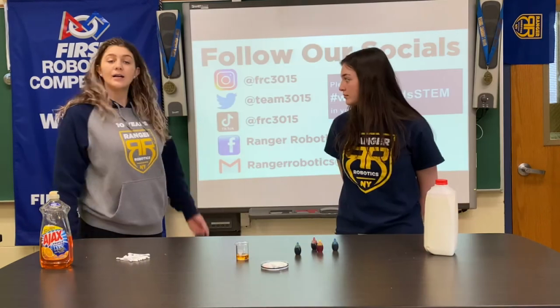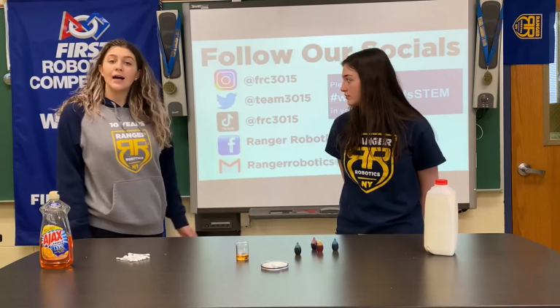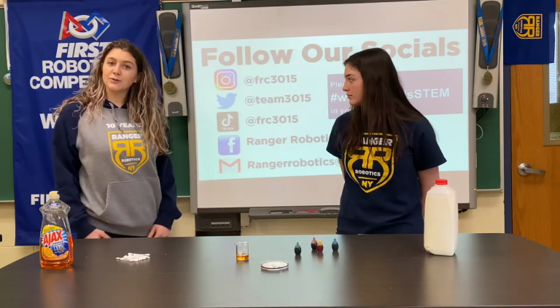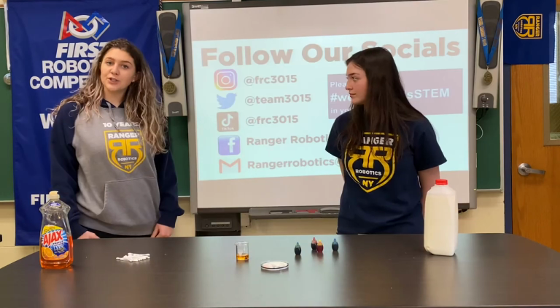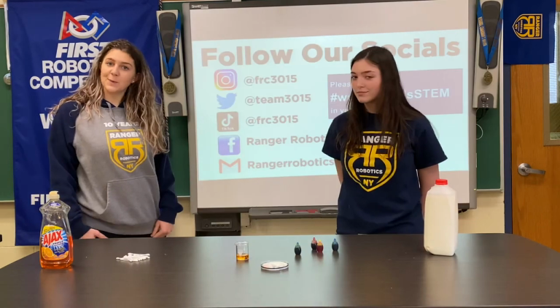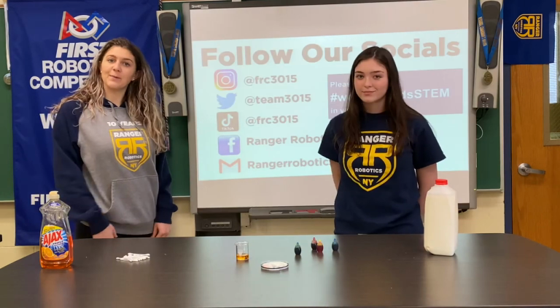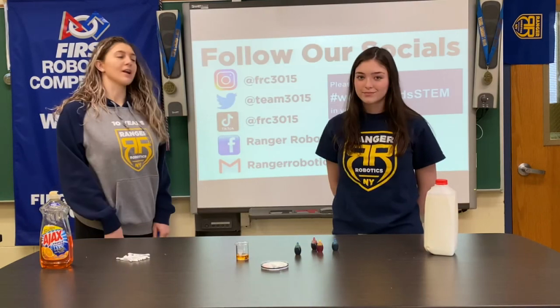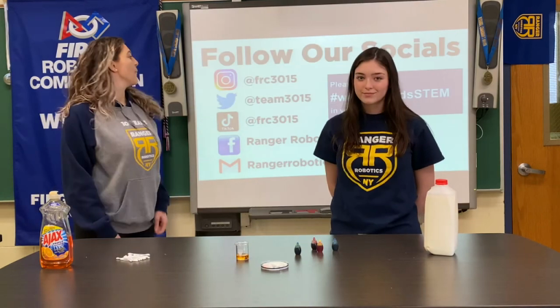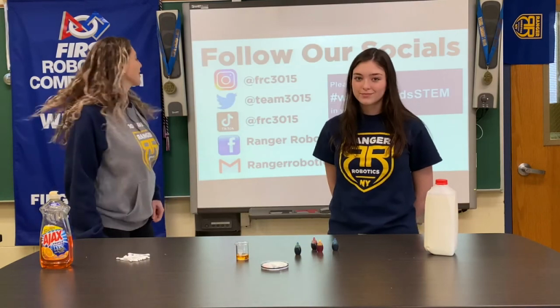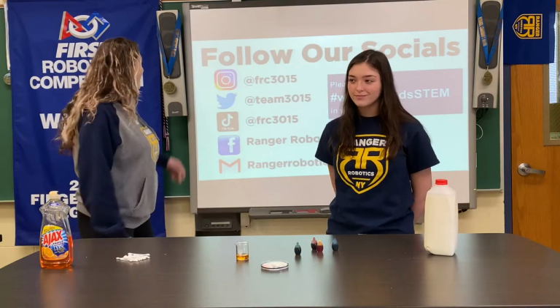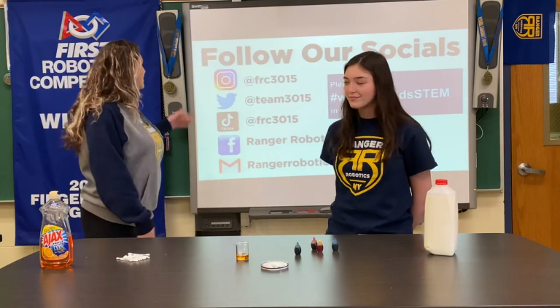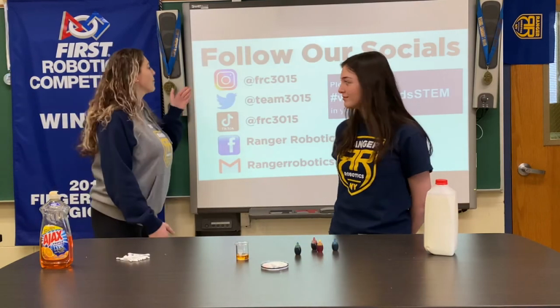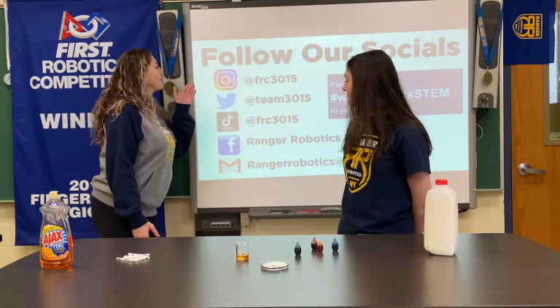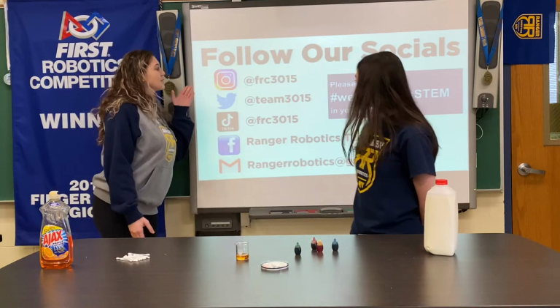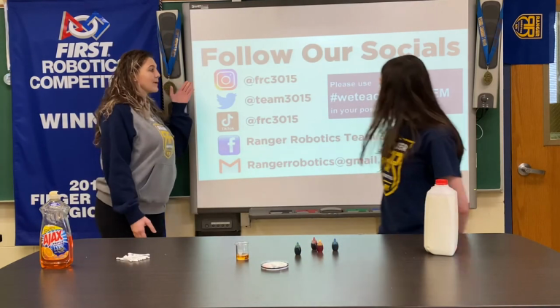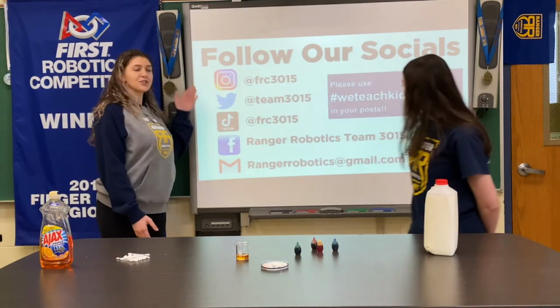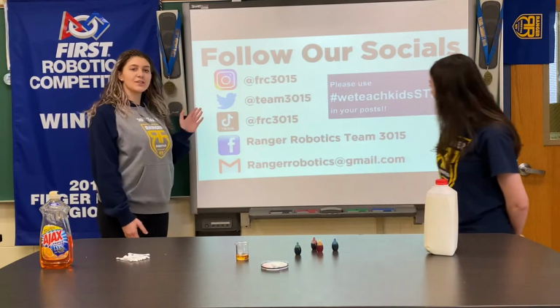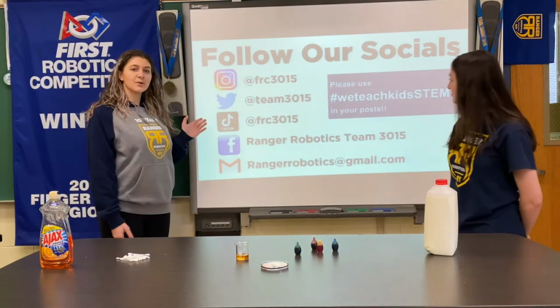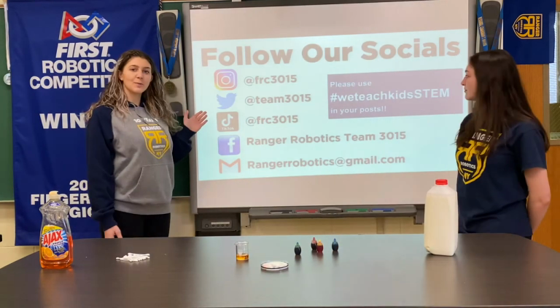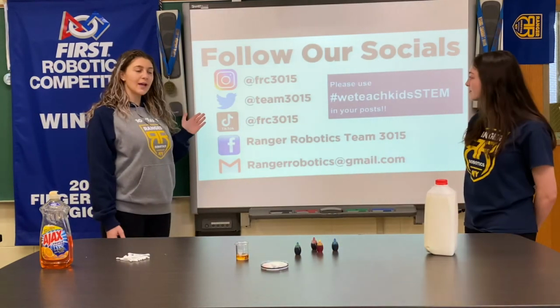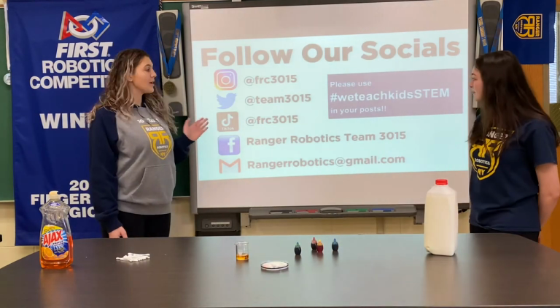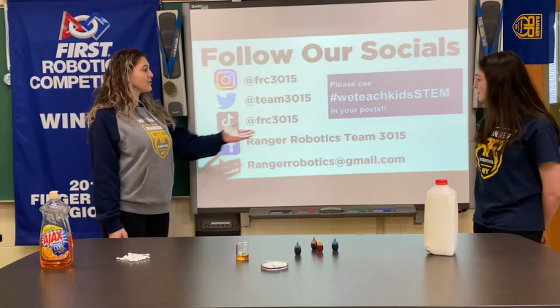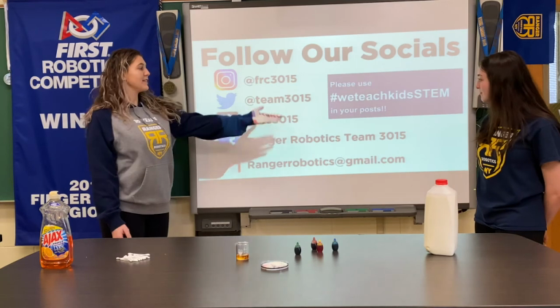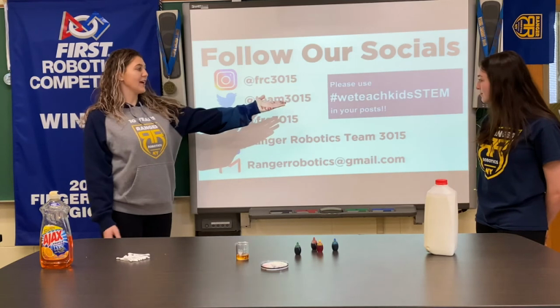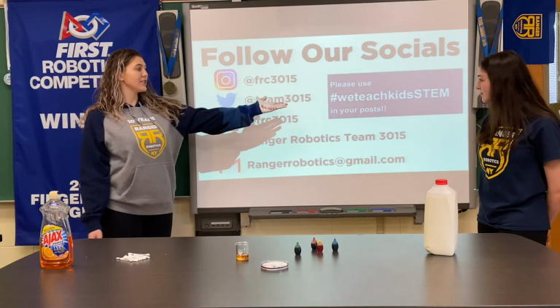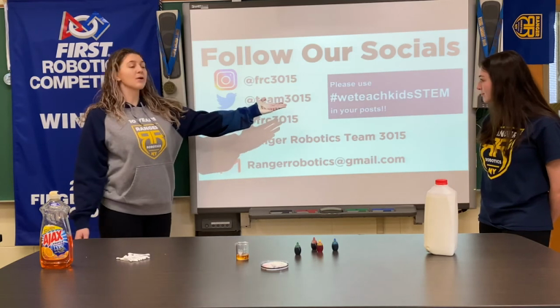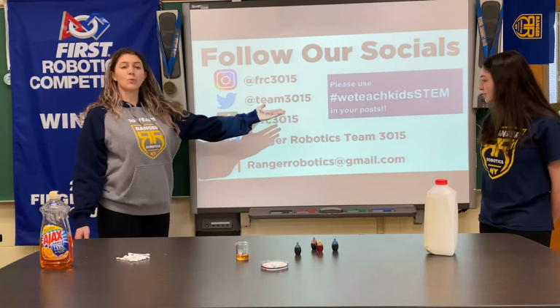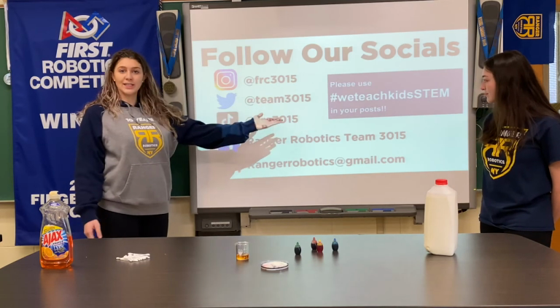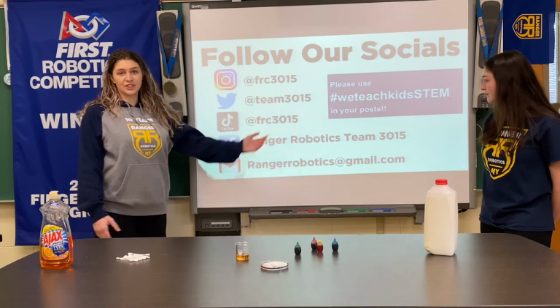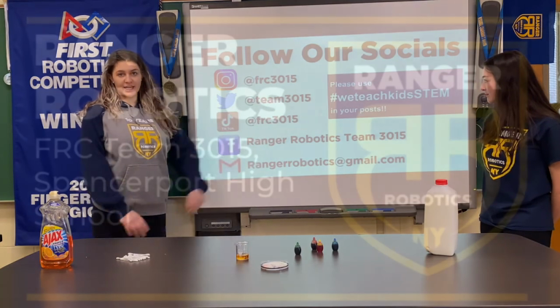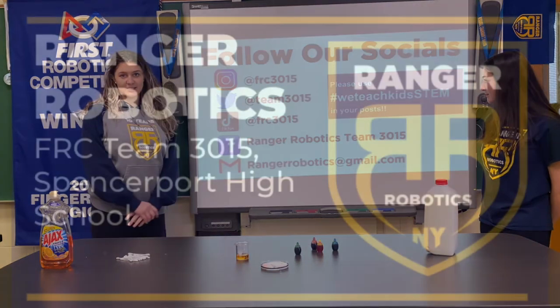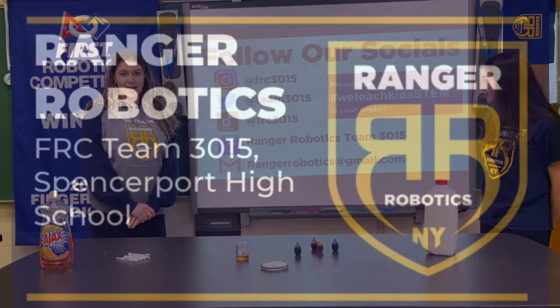How did your experiment go? Let us know by posting pictures on social media and using the hashtag WeTeachKidsStuff.